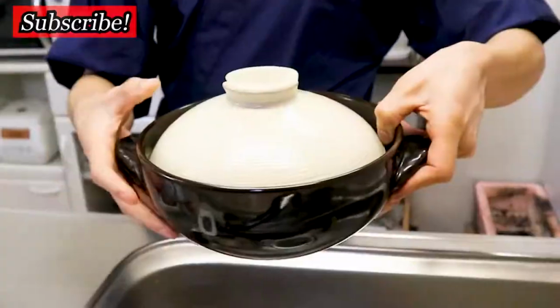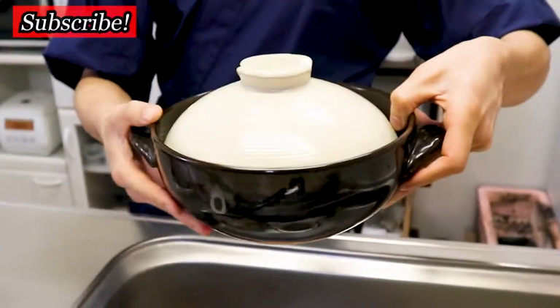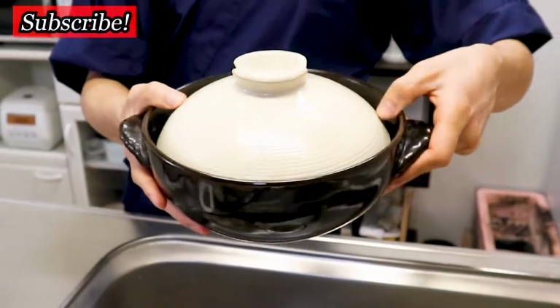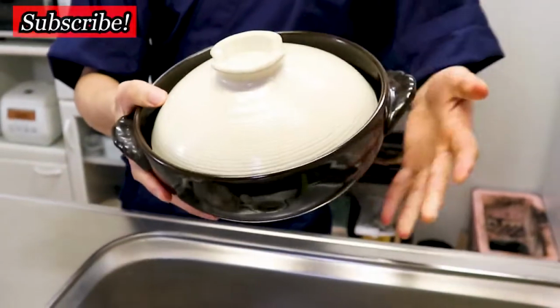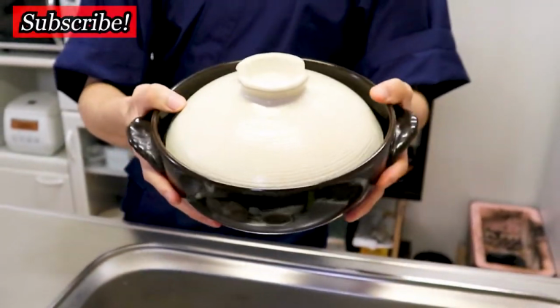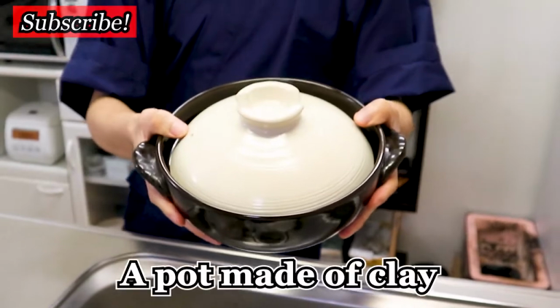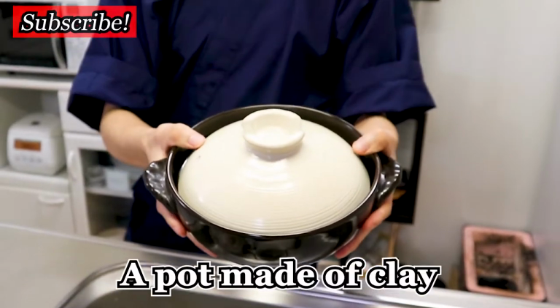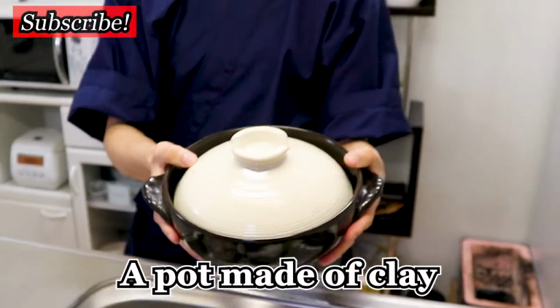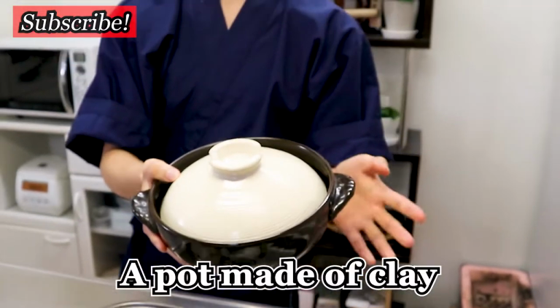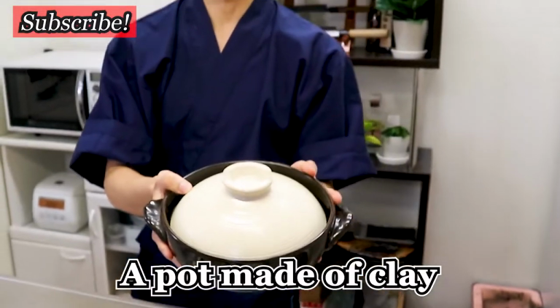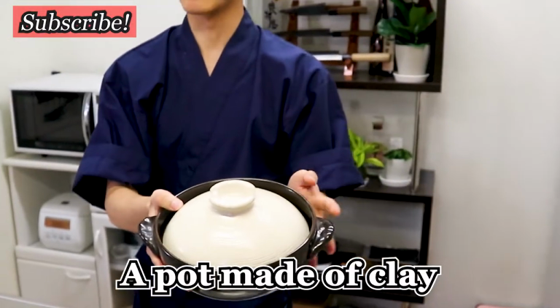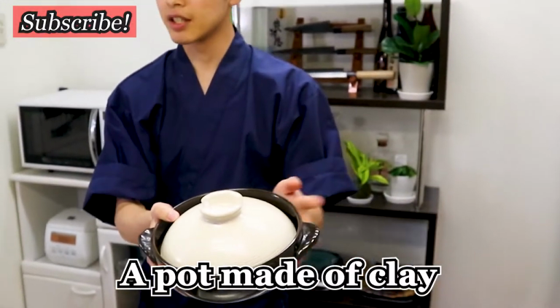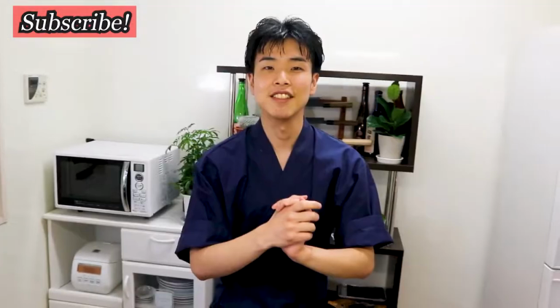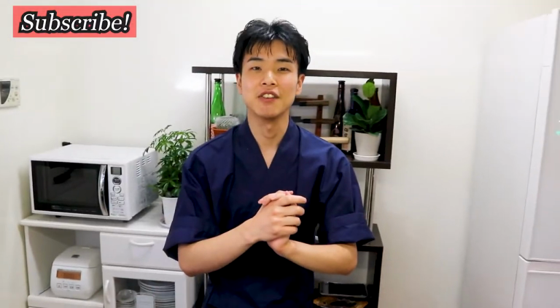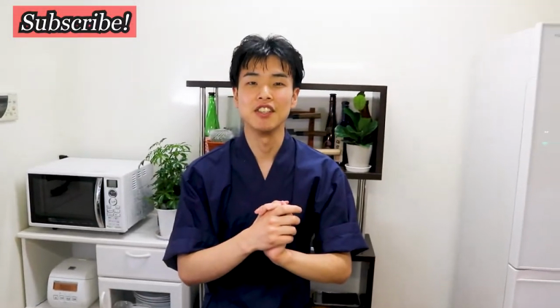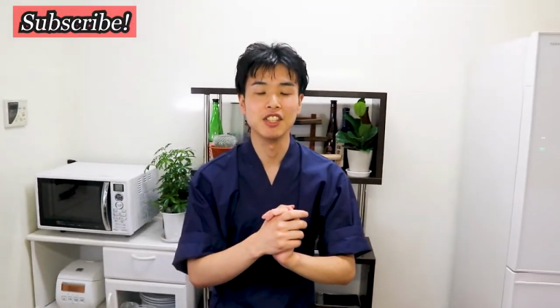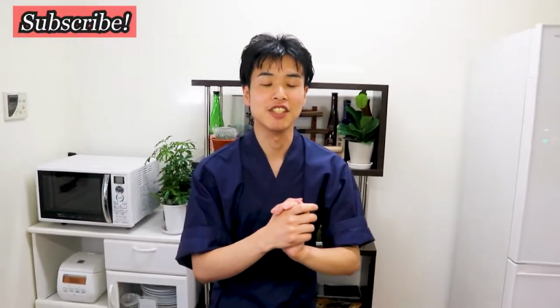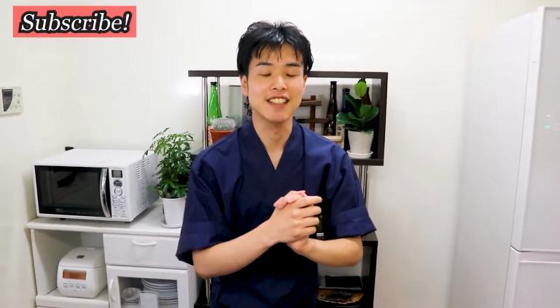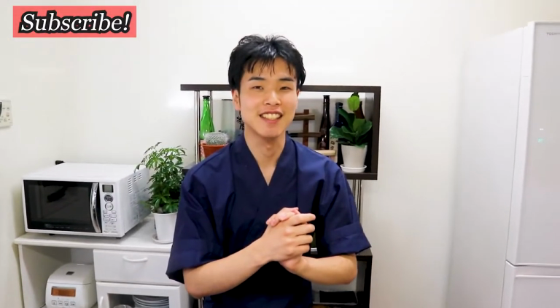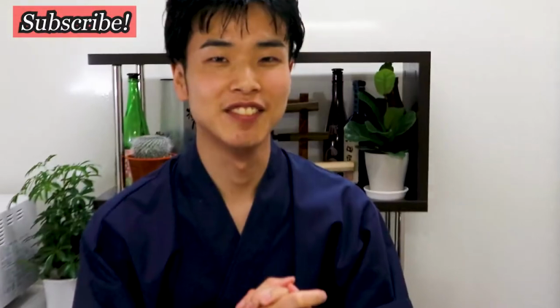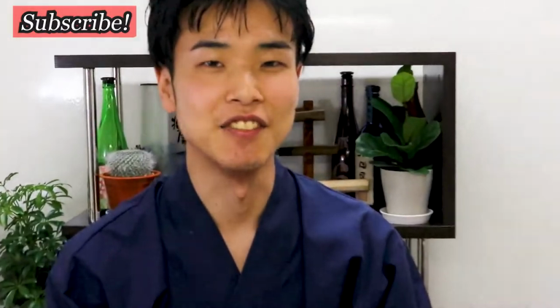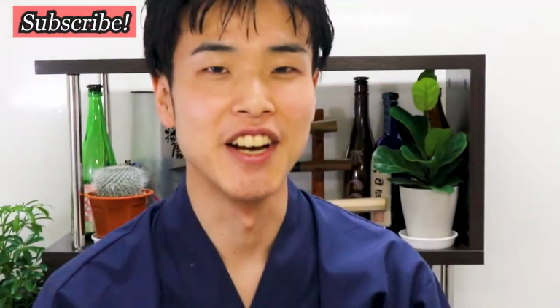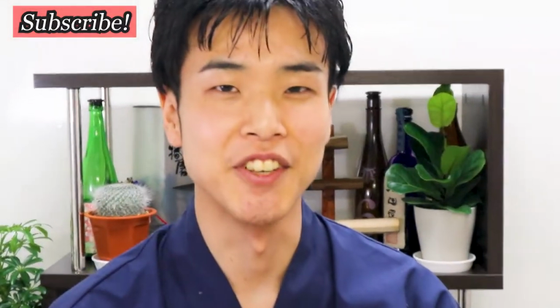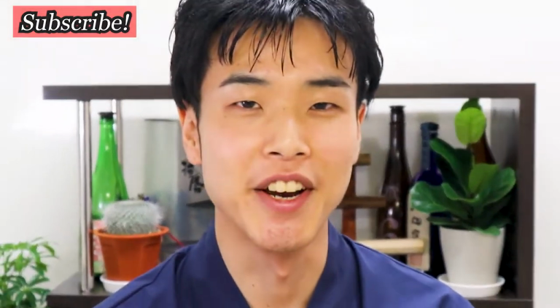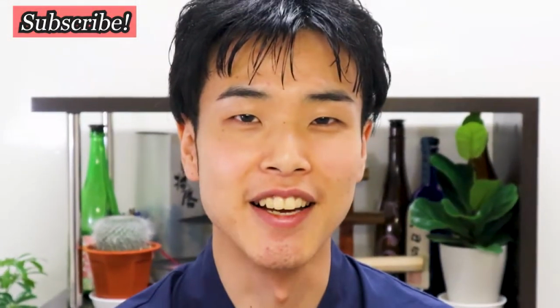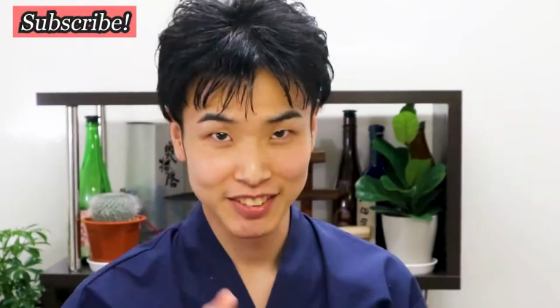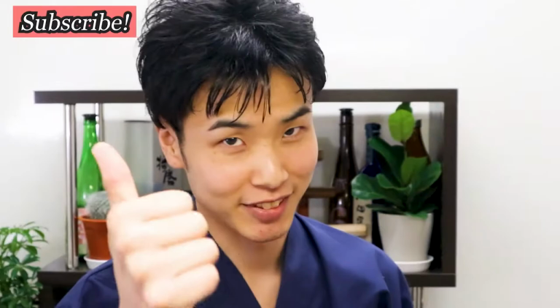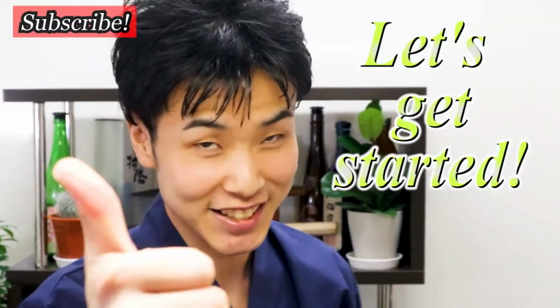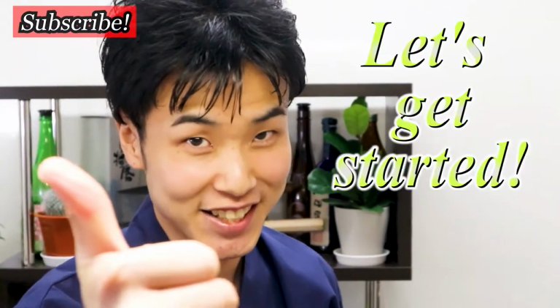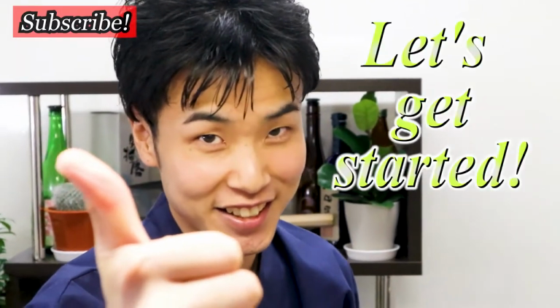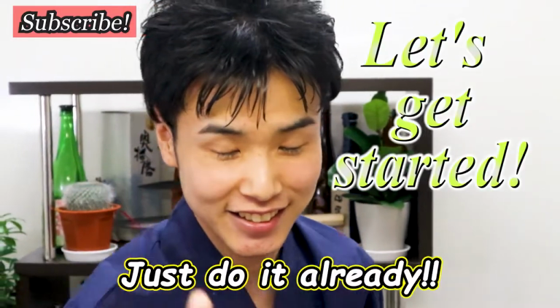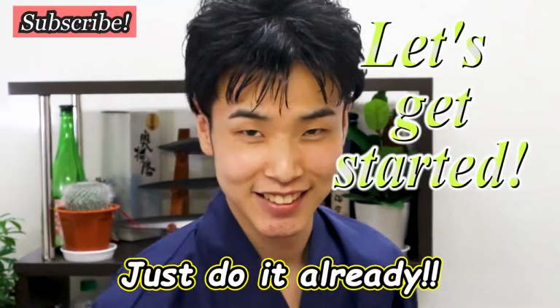I'm going to cook that rice with what we call a Donabe — a pot made of clay. No more chit chat, I'm so hungry right now. Let's get started, let's do it fast.